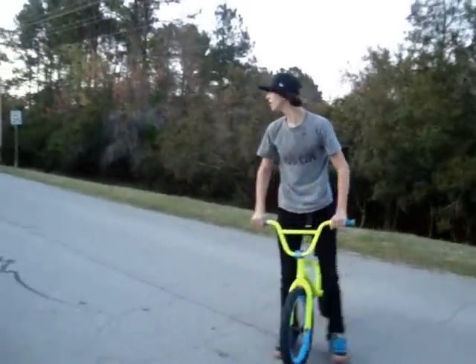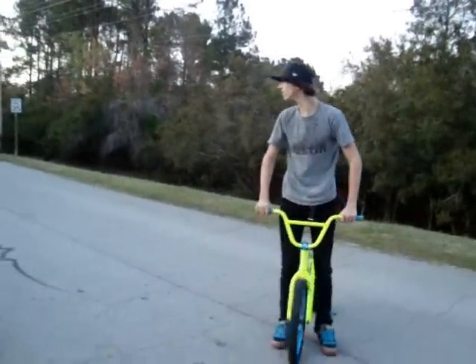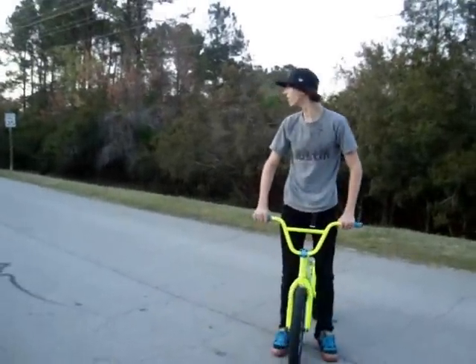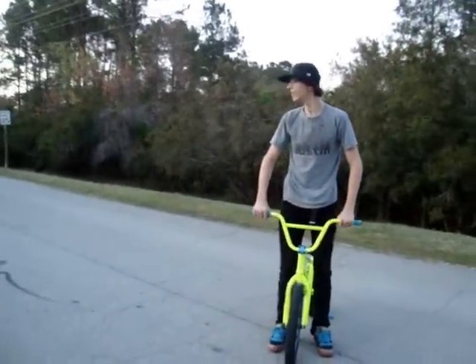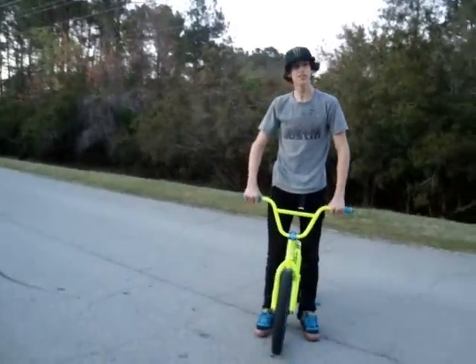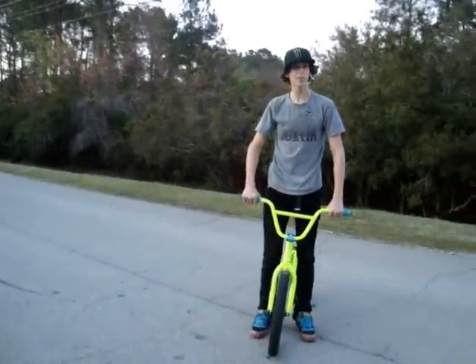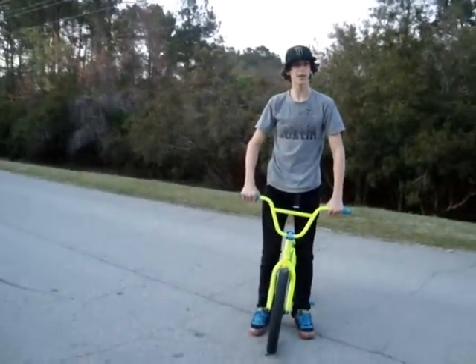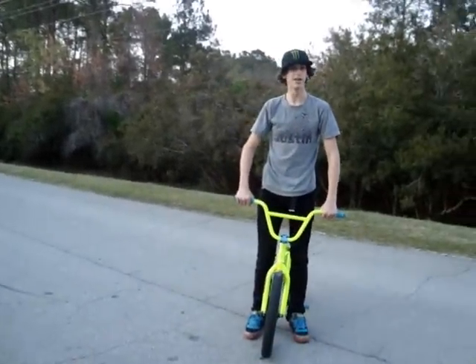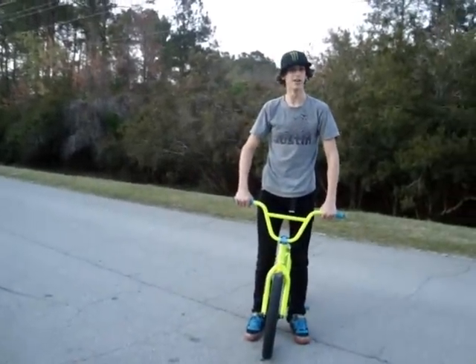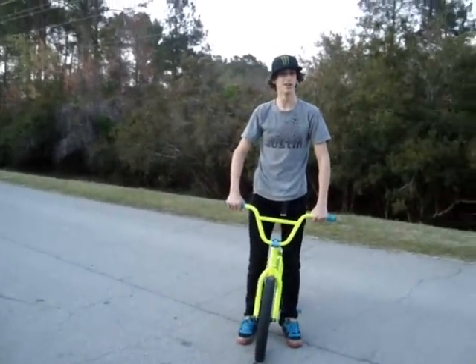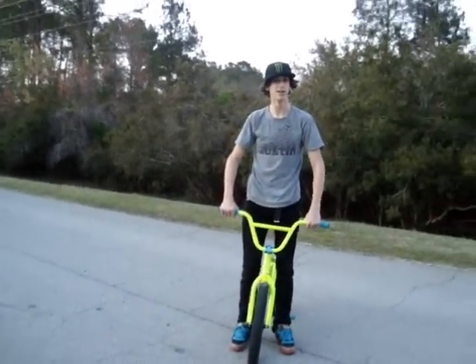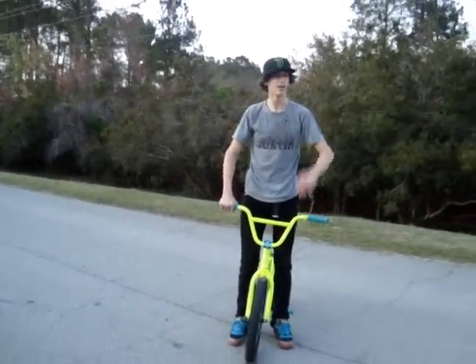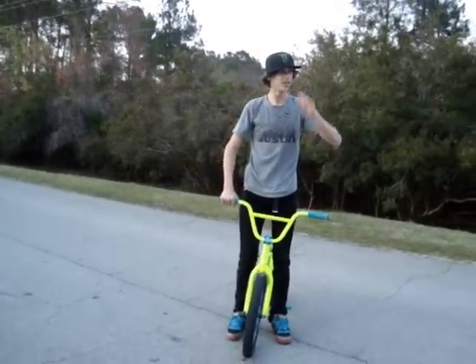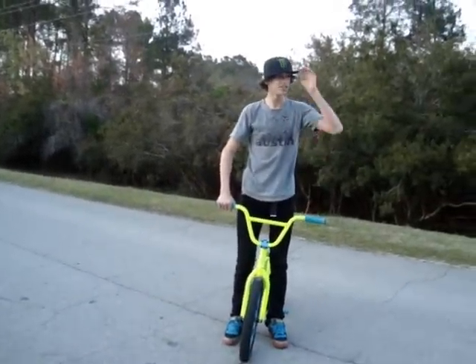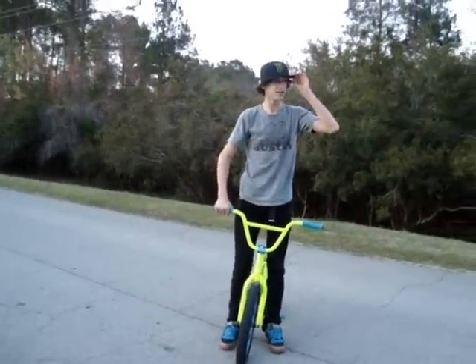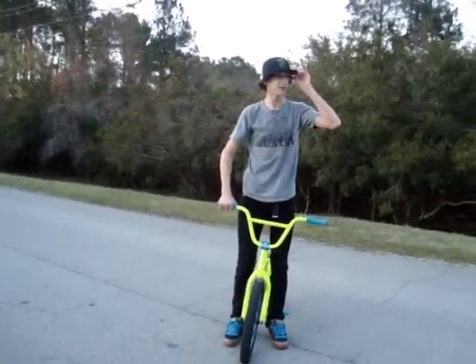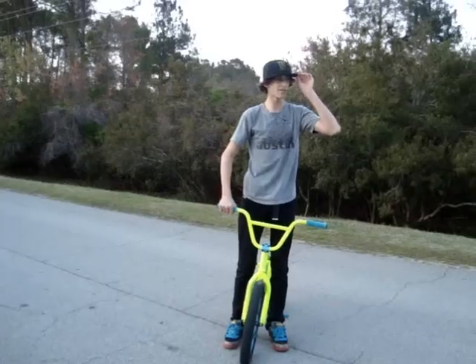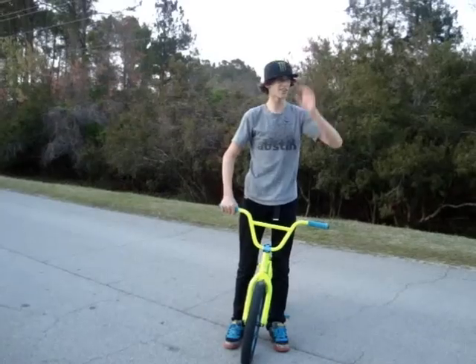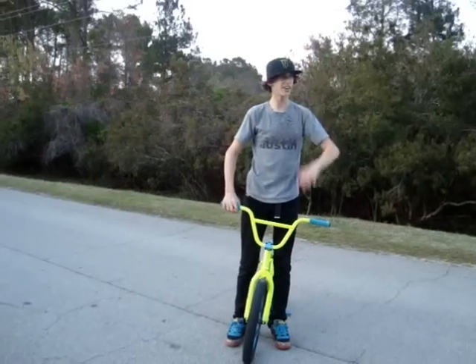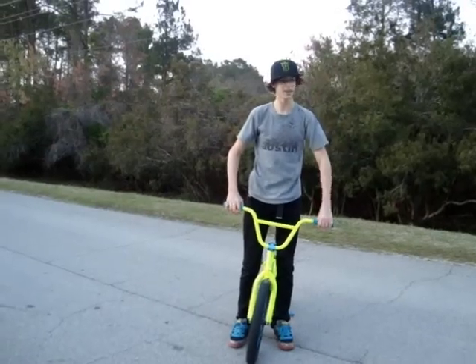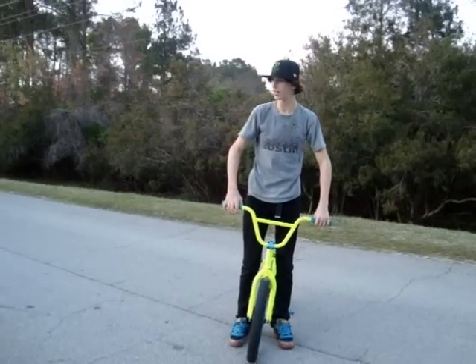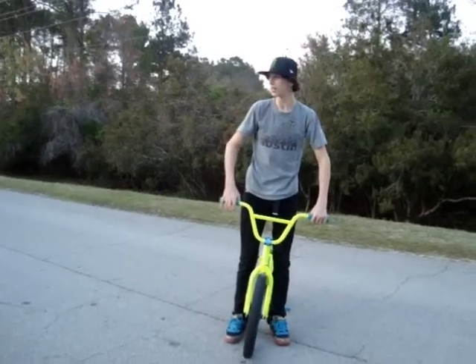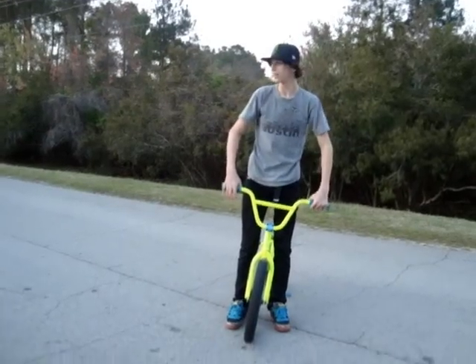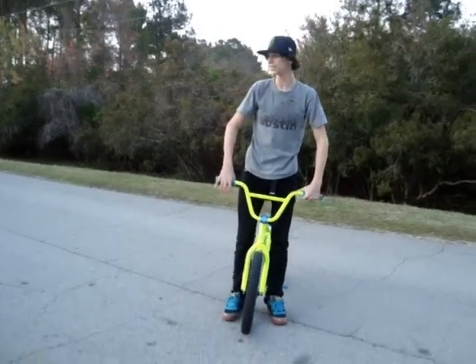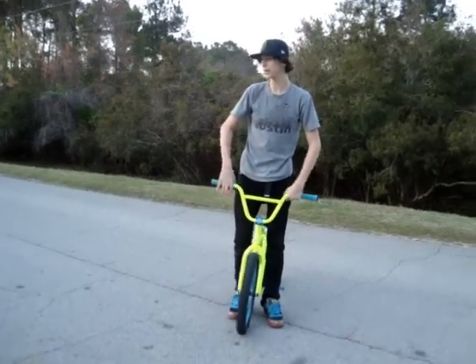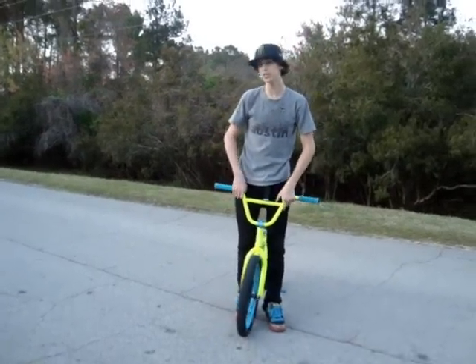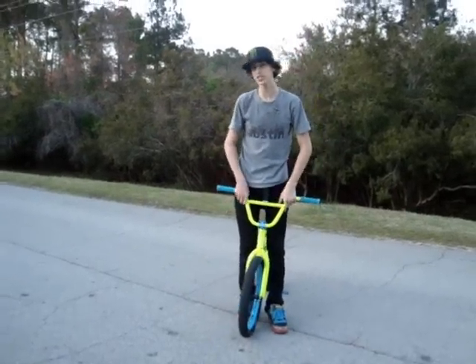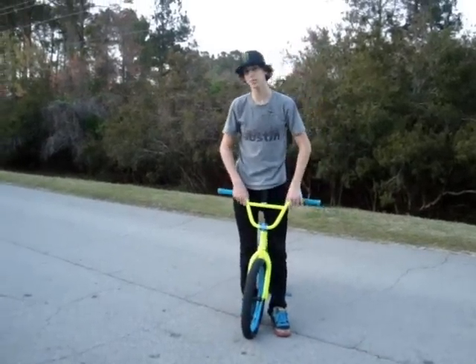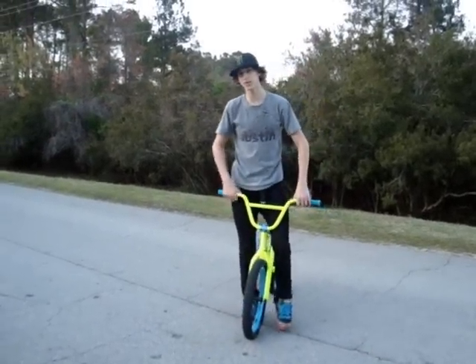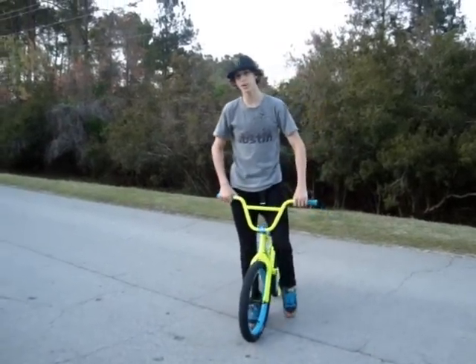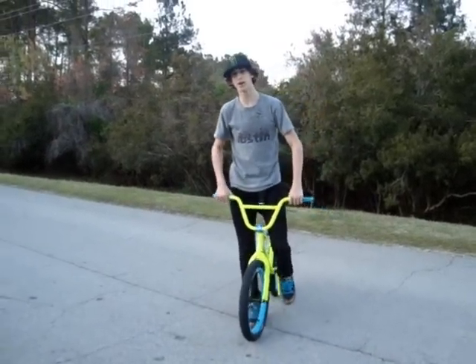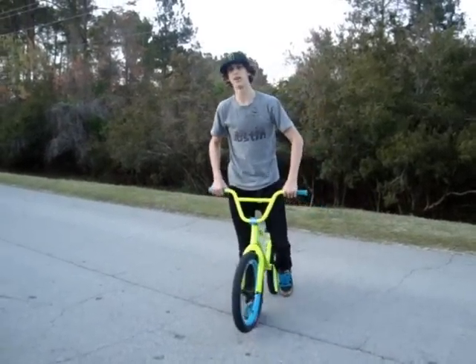Hello, what's up again? It's James Garville and today I'm going to teach you how to bunny hop higher.